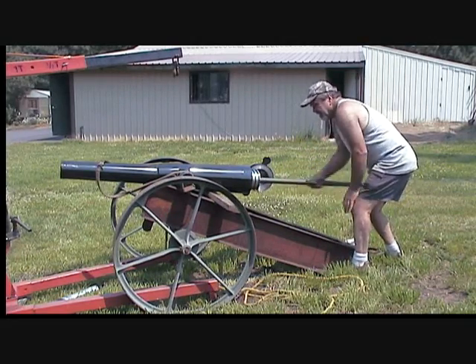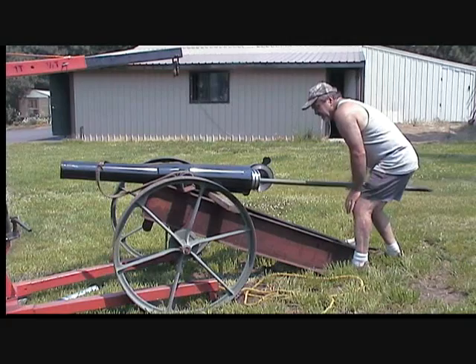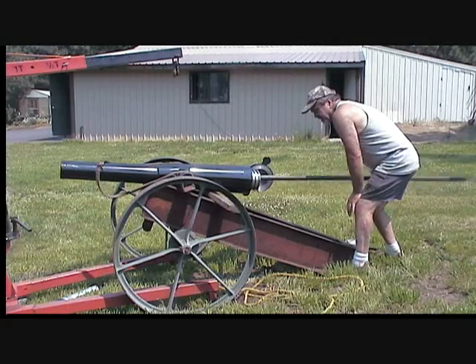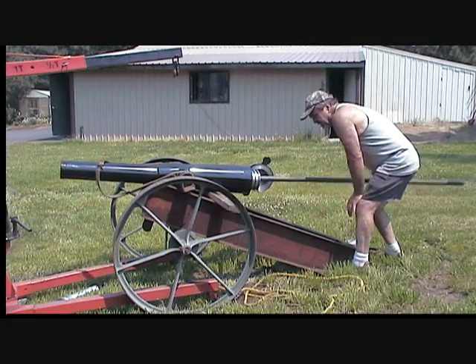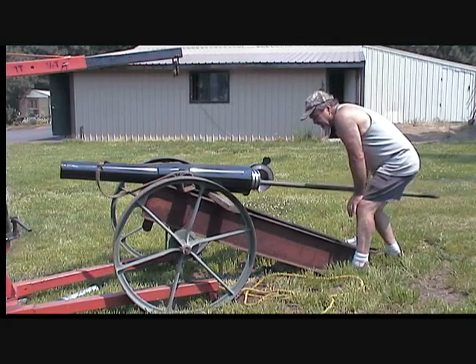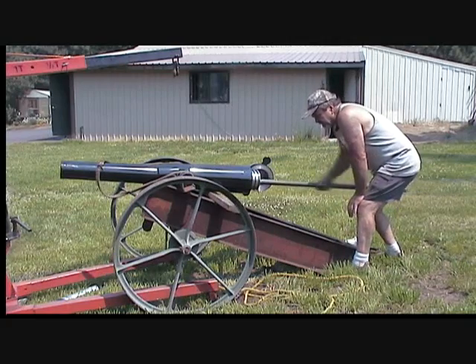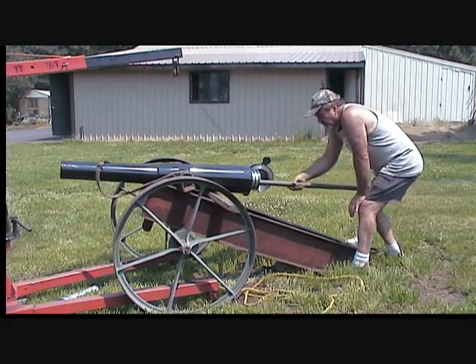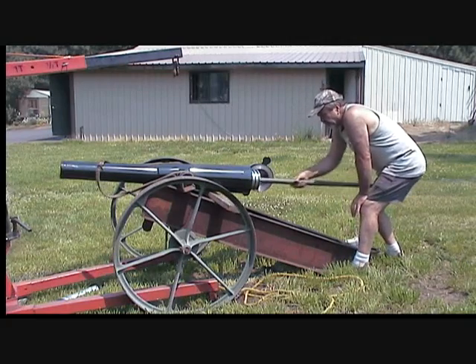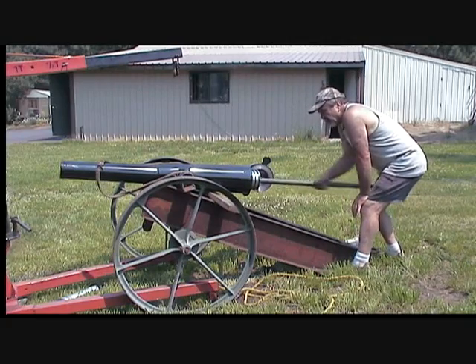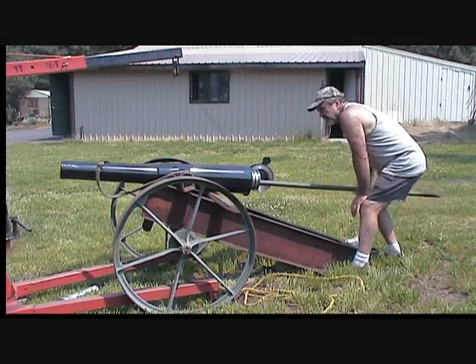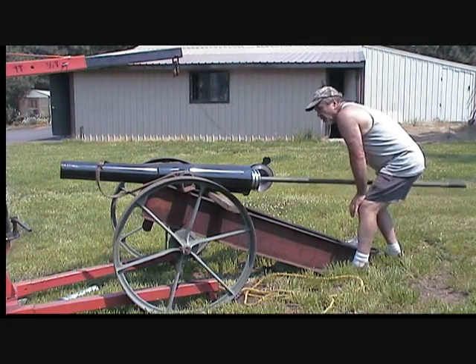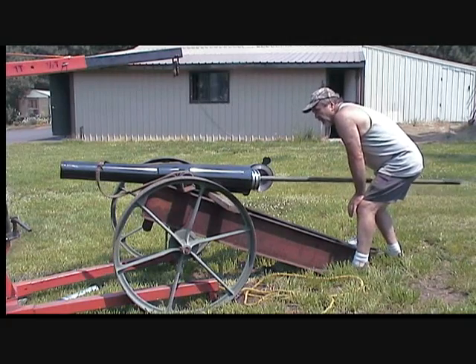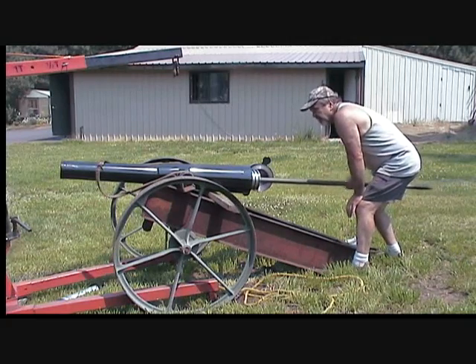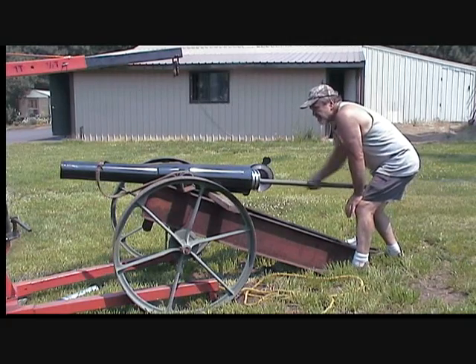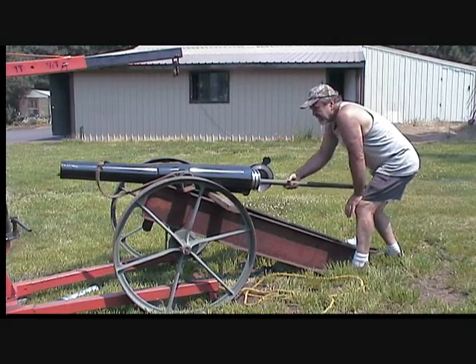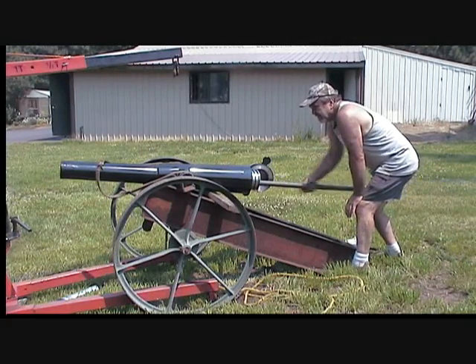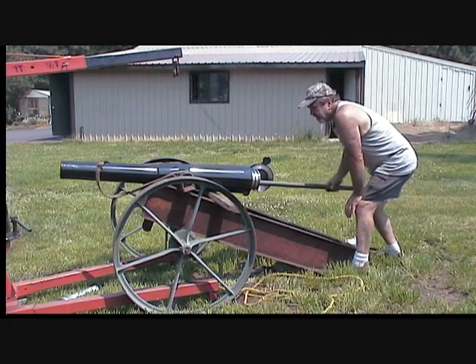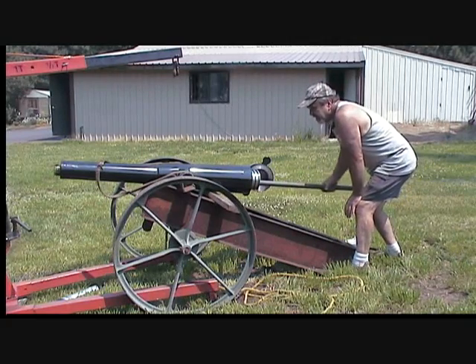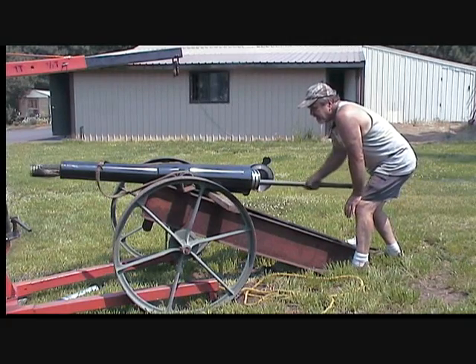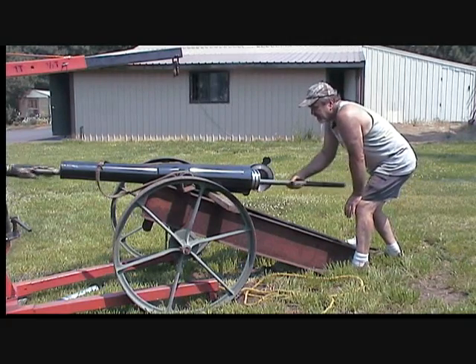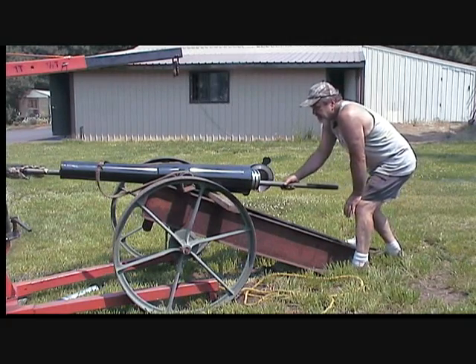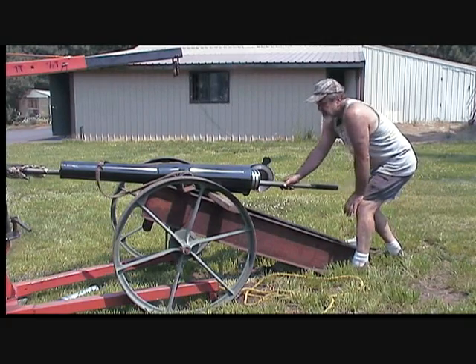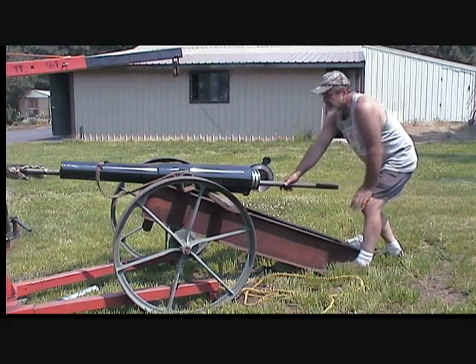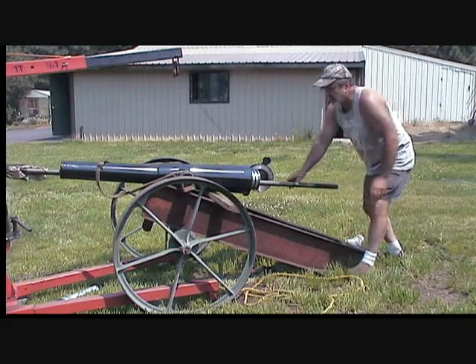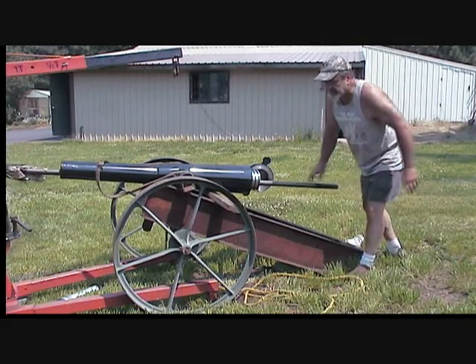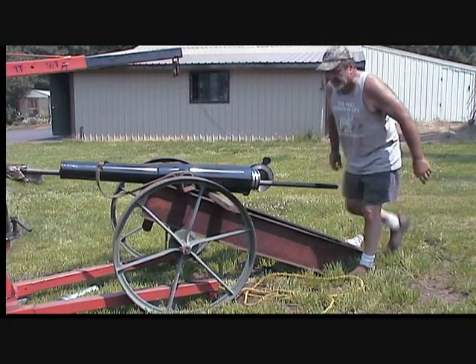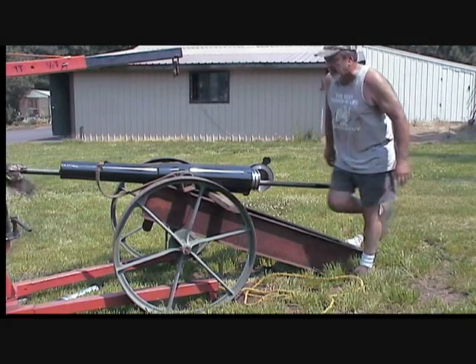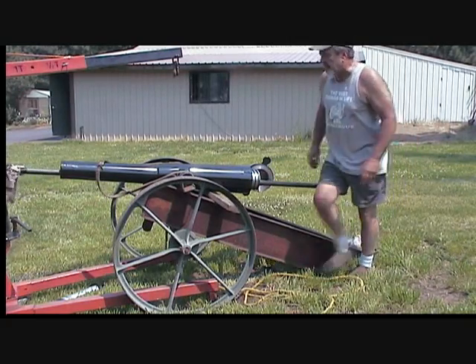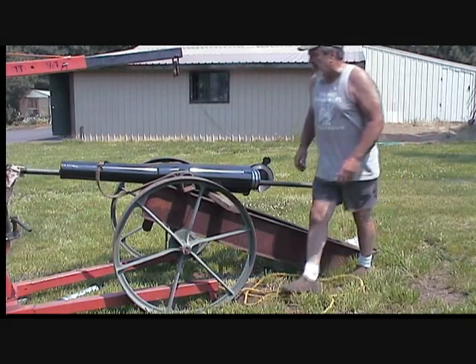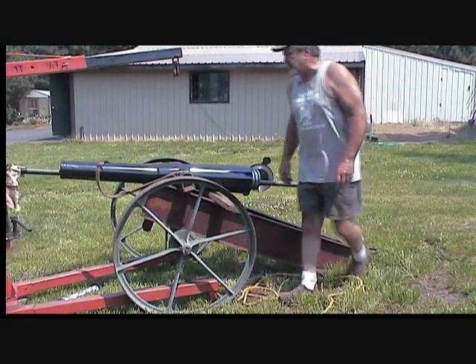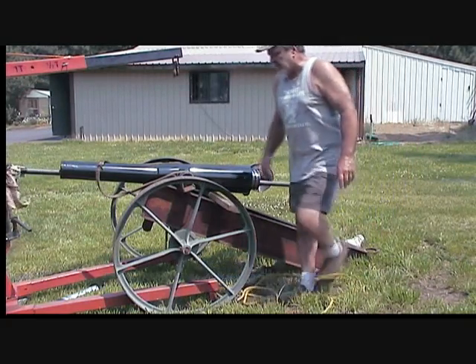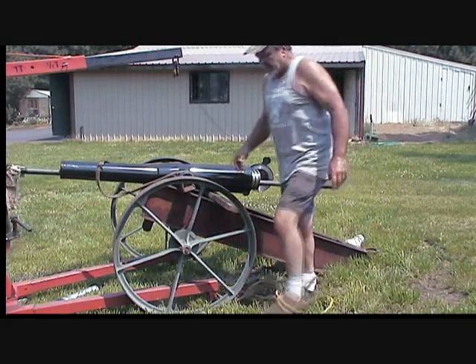Like I say, this has got the most perfect bore I've ever seen on a cannon. It just shines like a mirror inside.